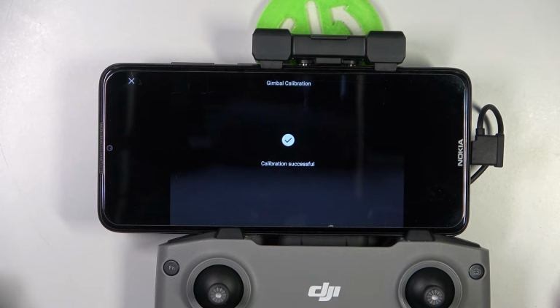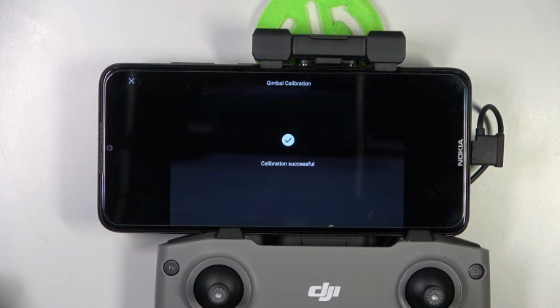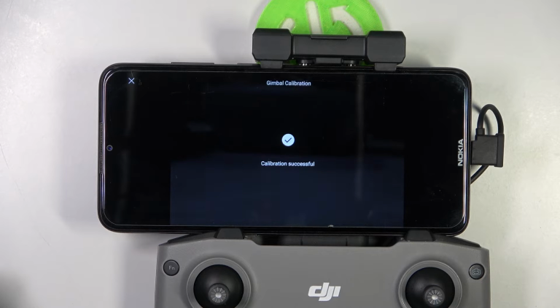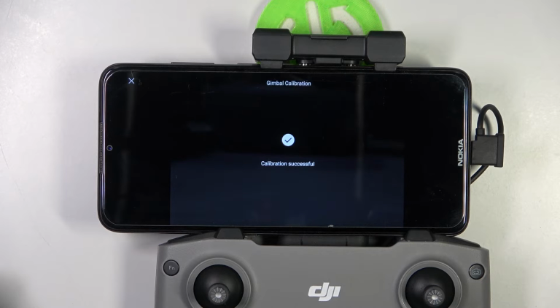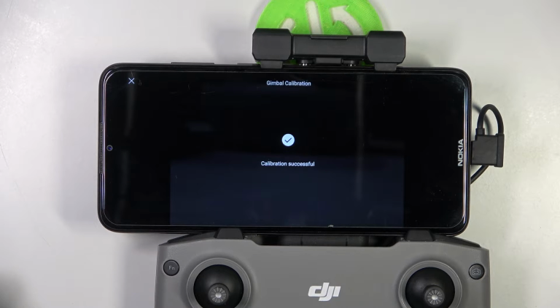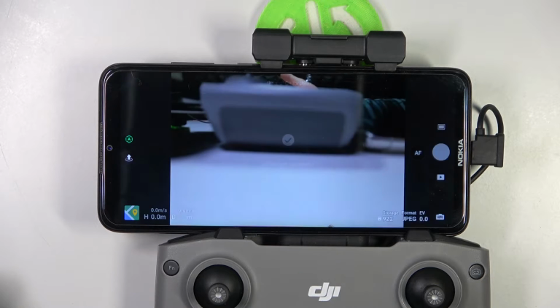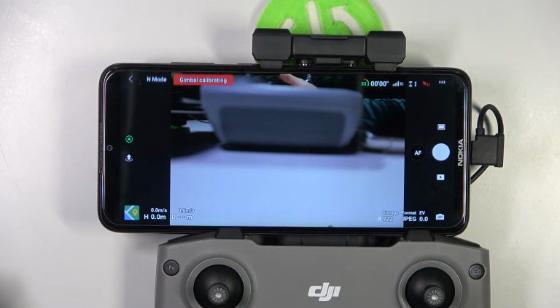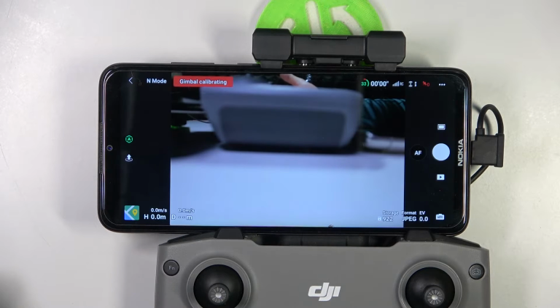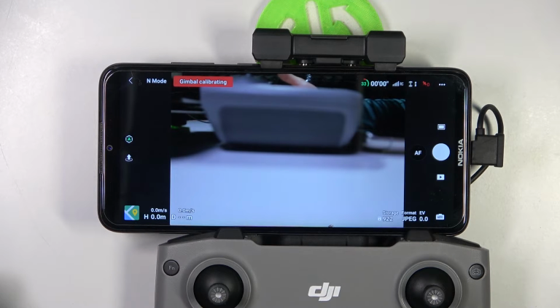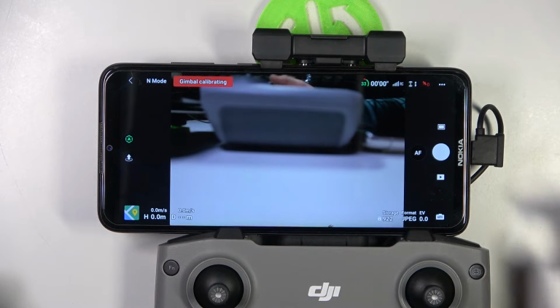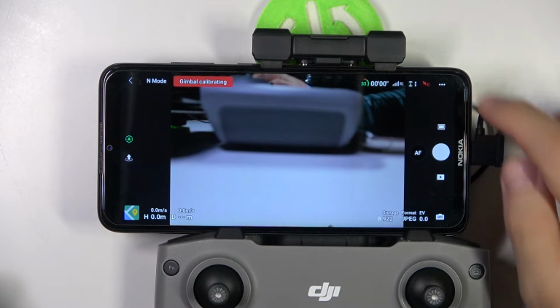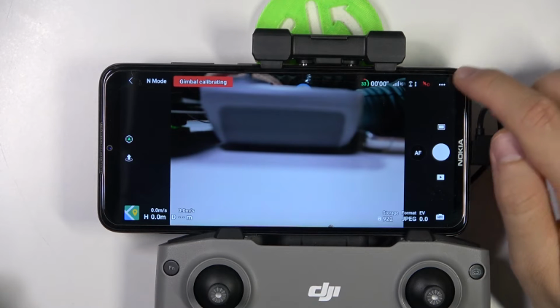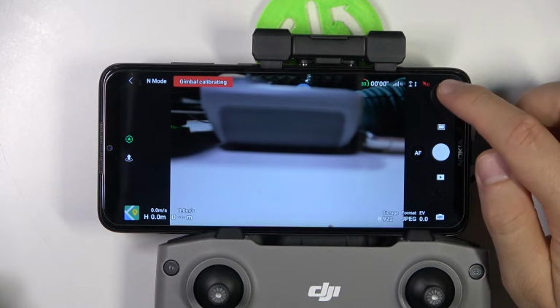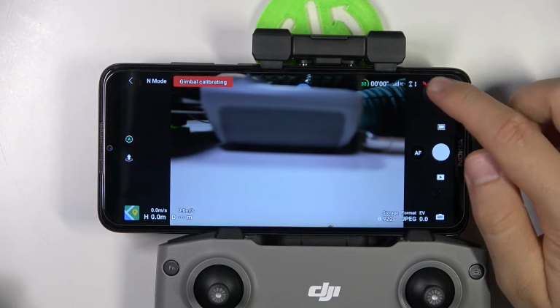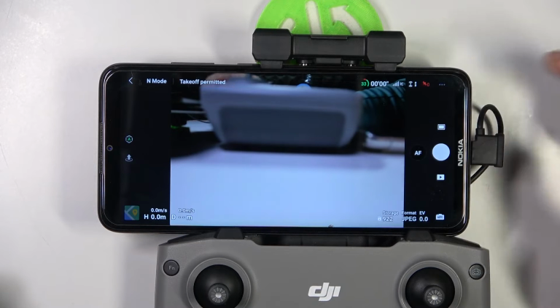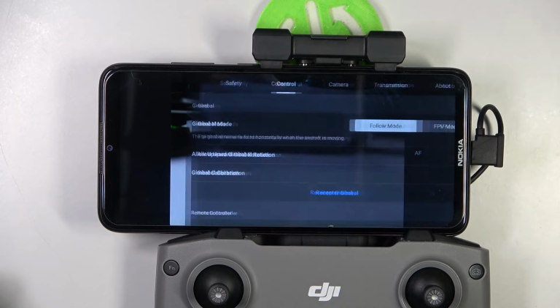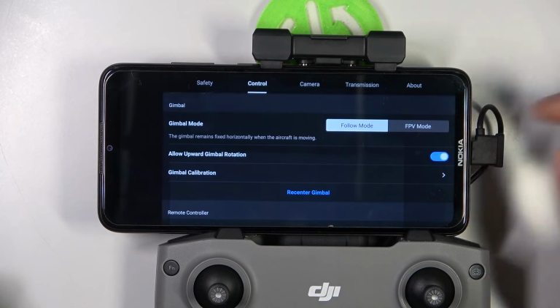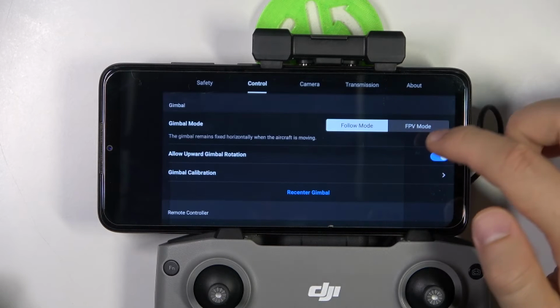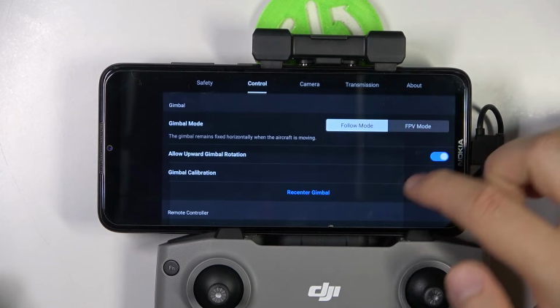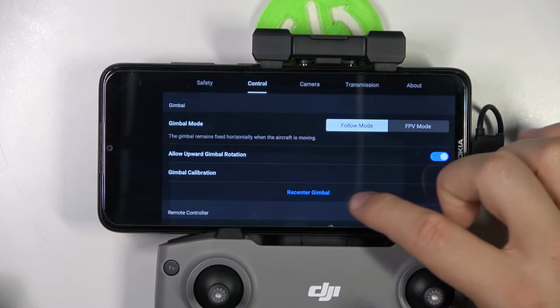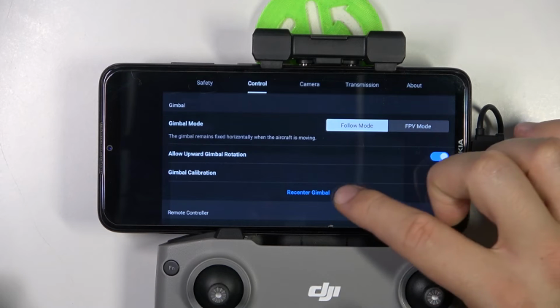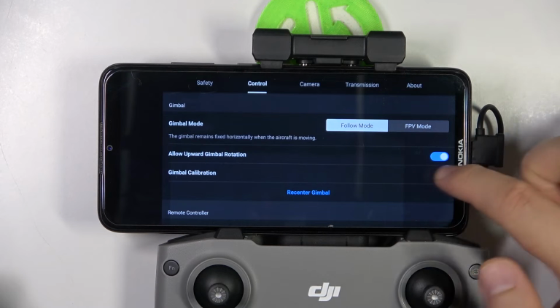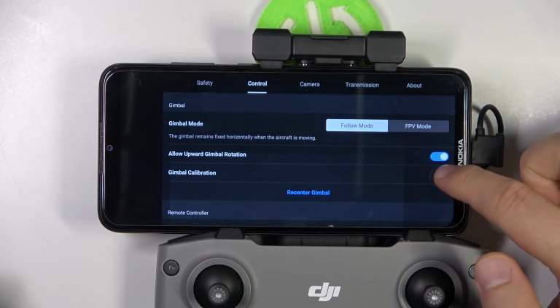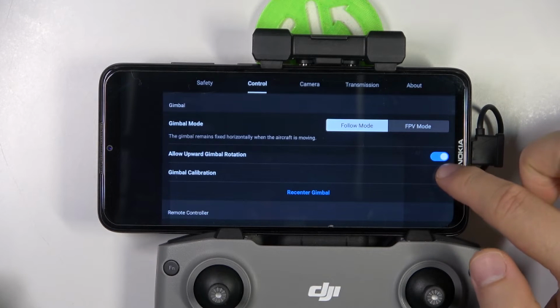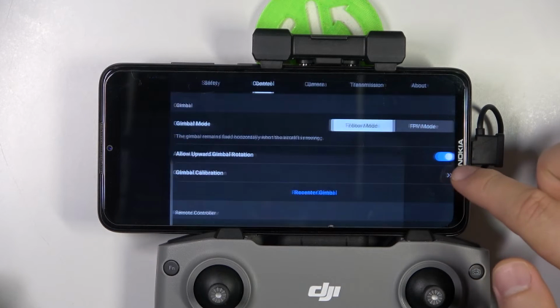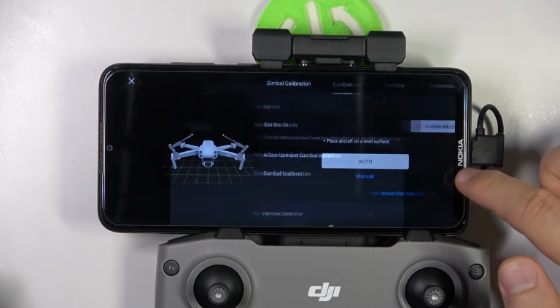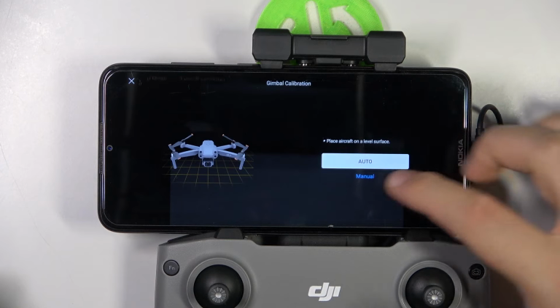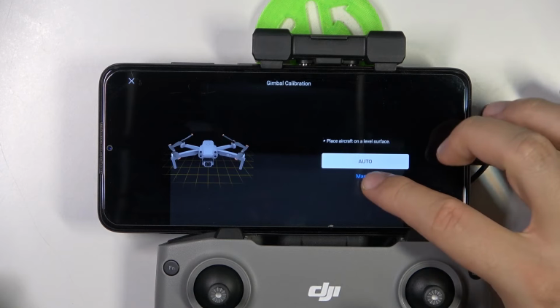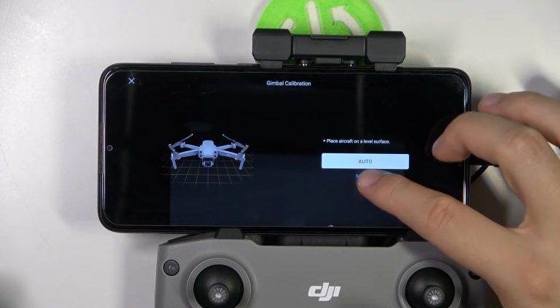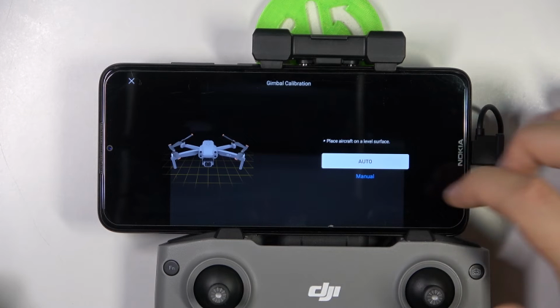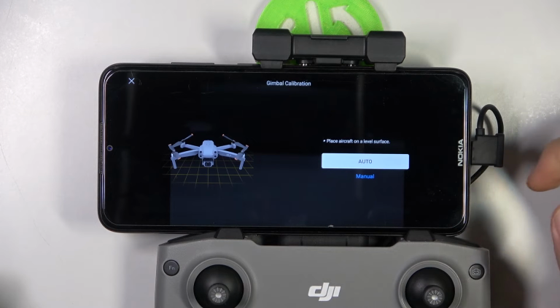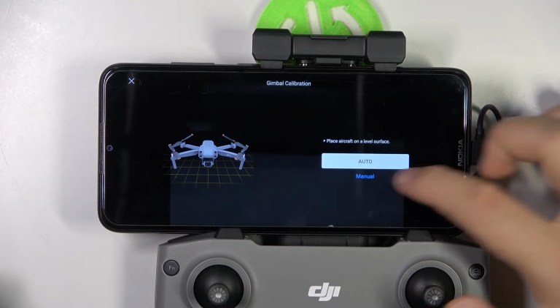Okay, as you can see it's finished. Let's also try to open the manual adjustment.